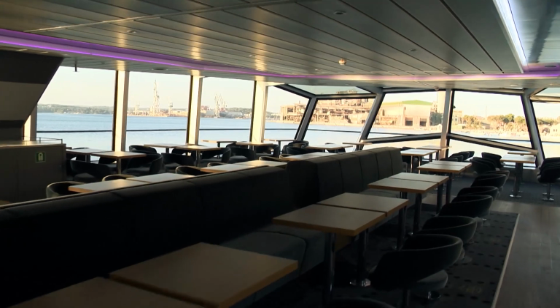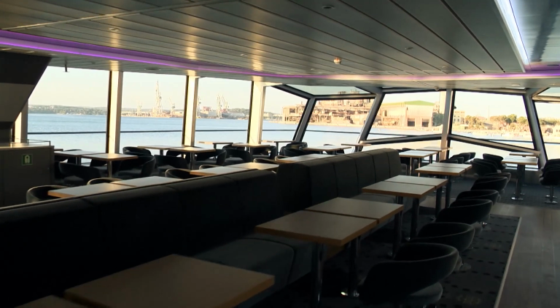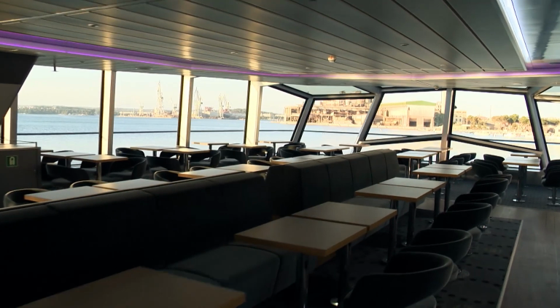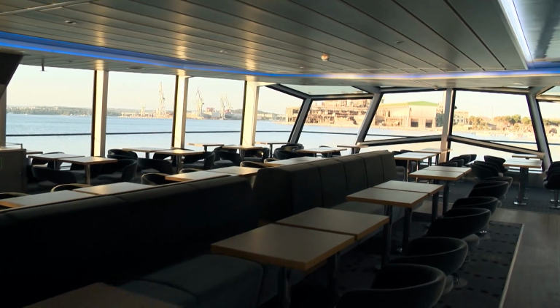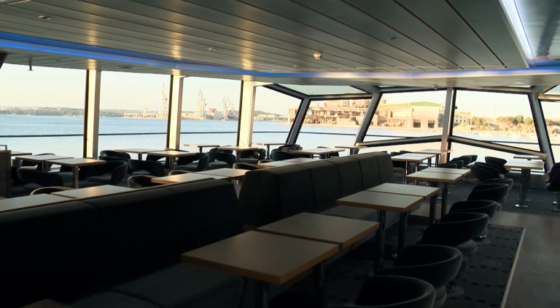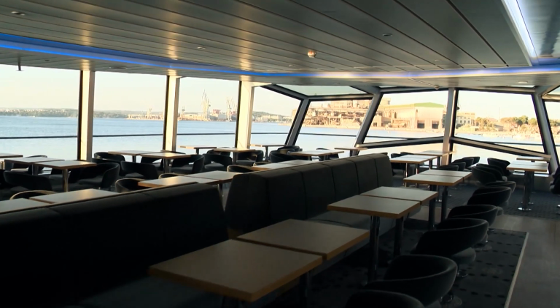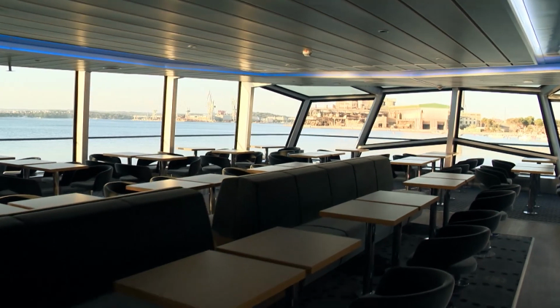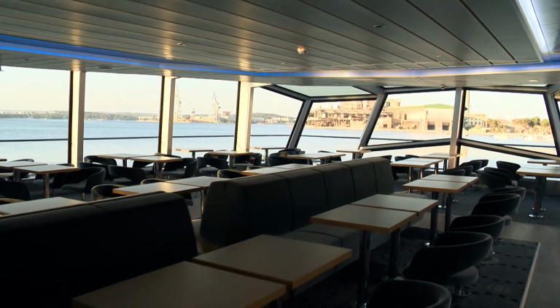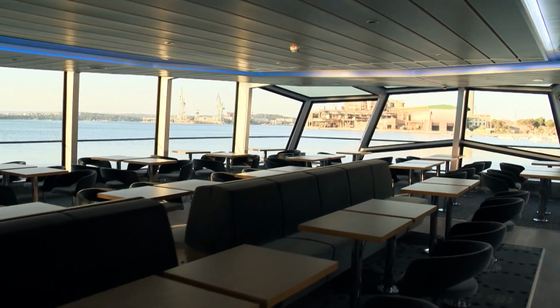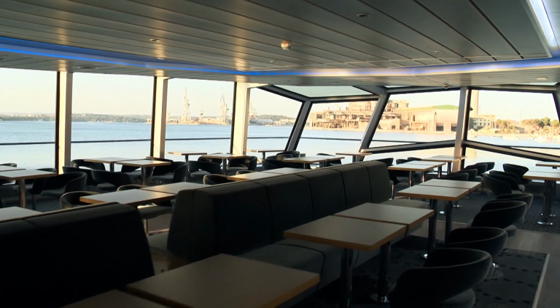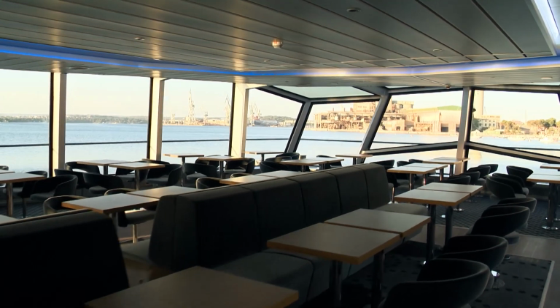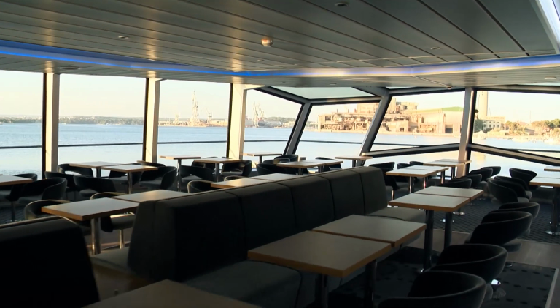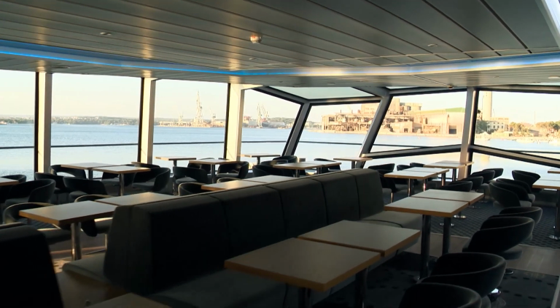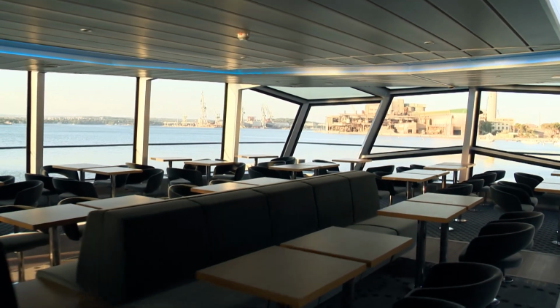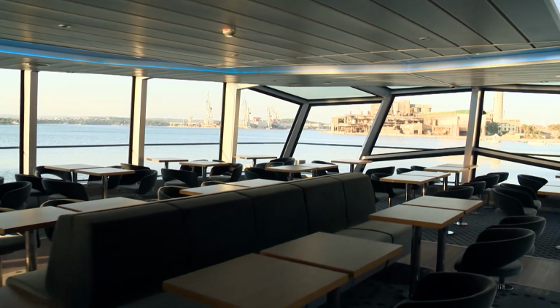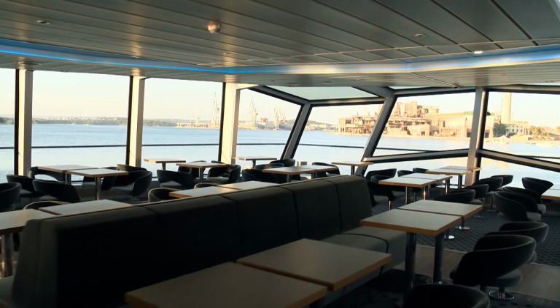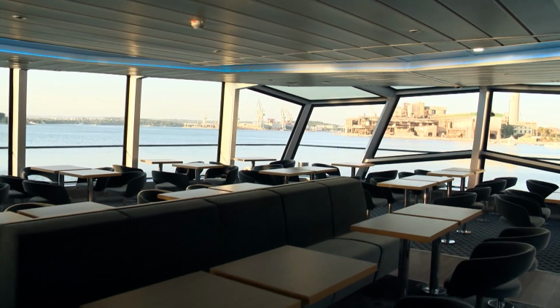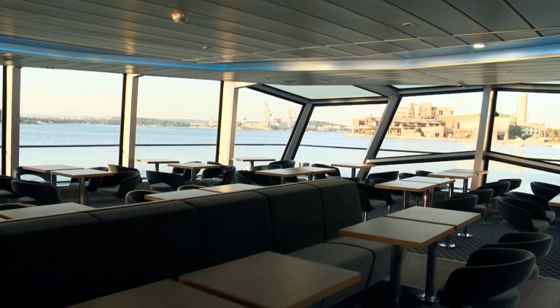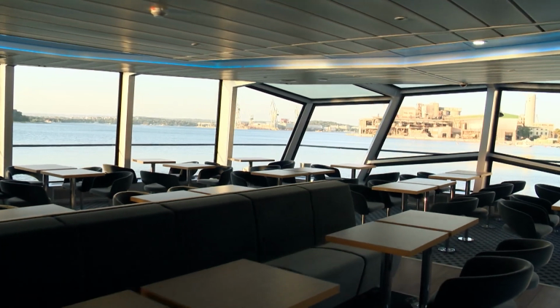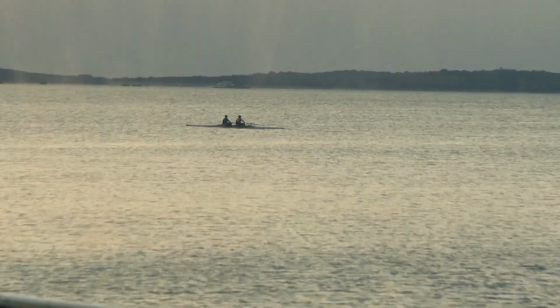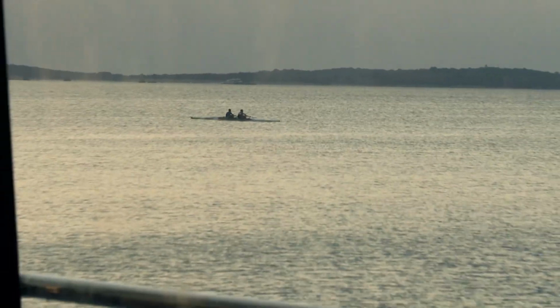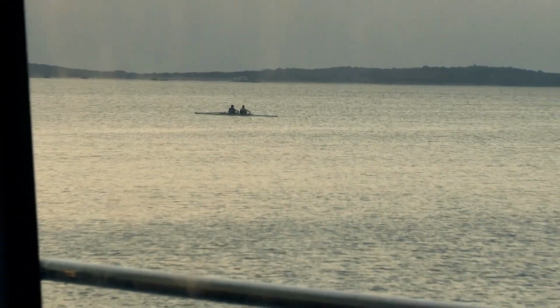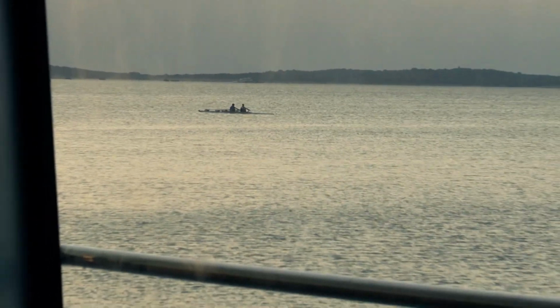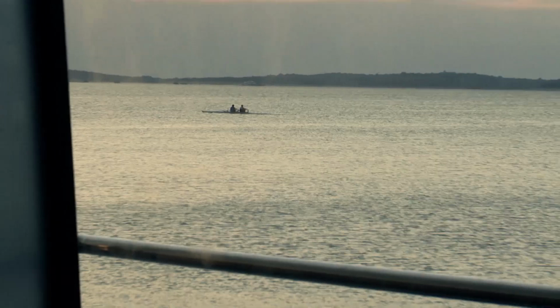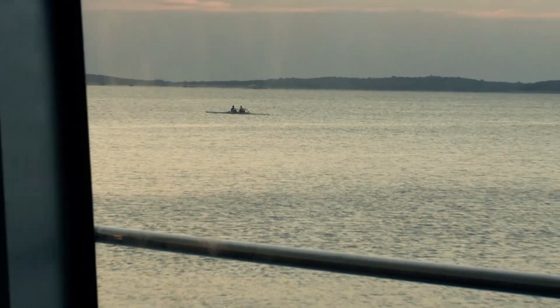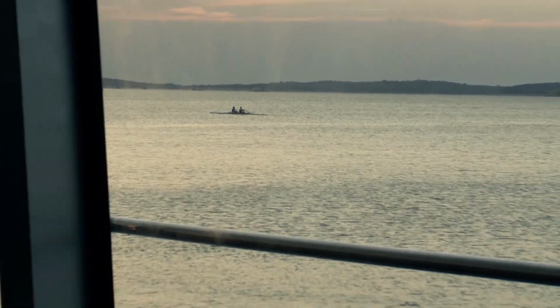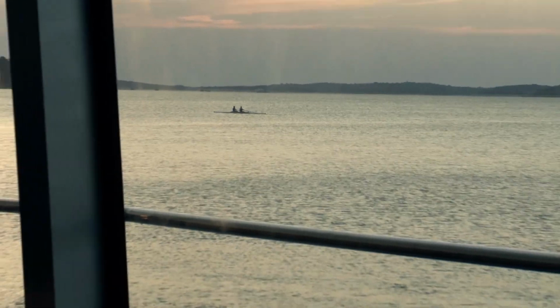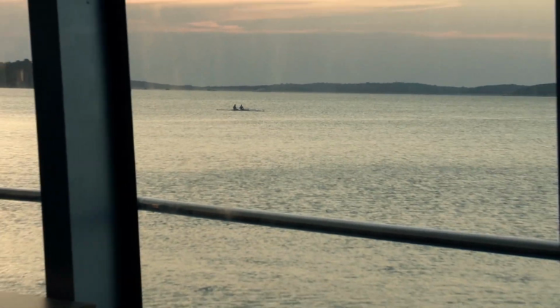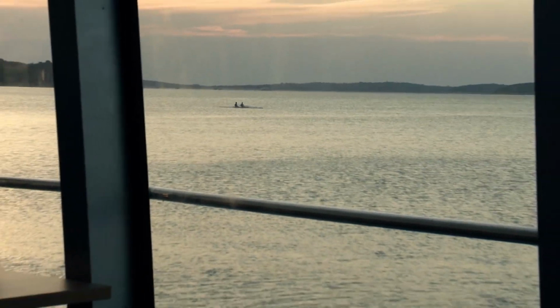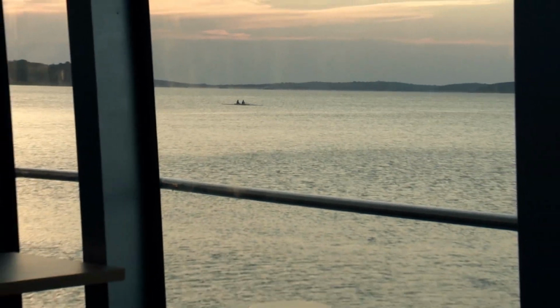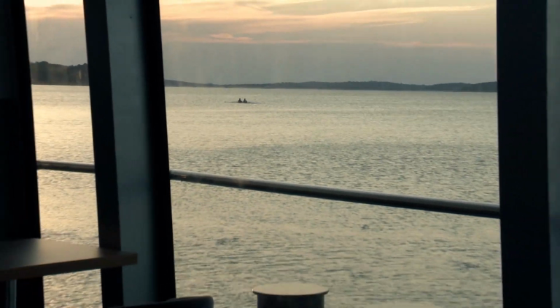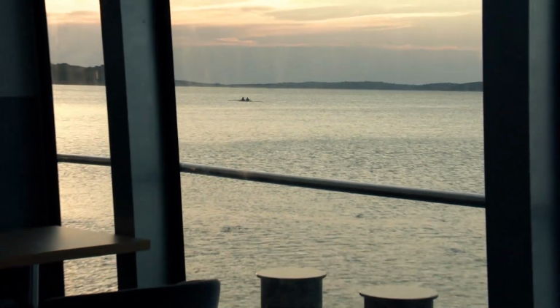The 200-seat salon on the main deck features large windows that enable the passengers to enjoy a good view during cruising.